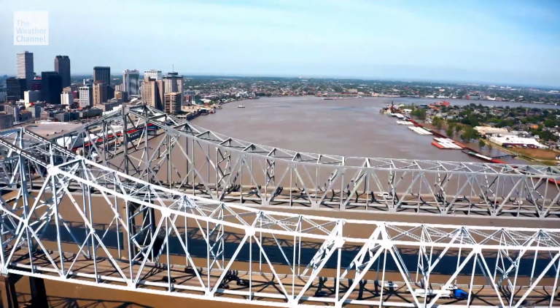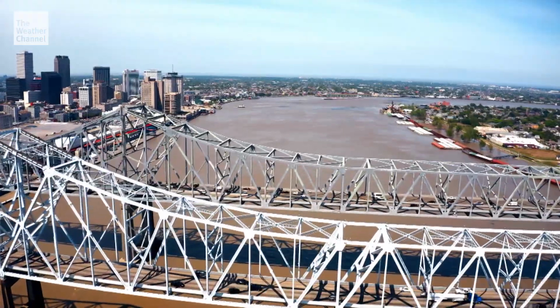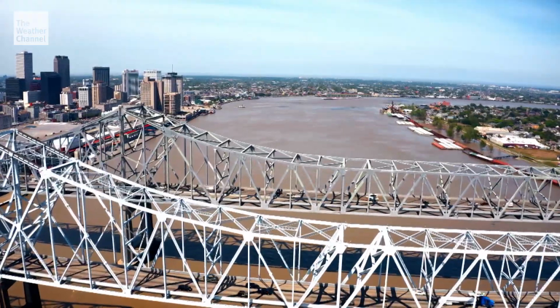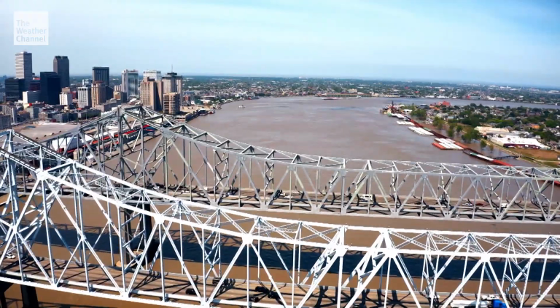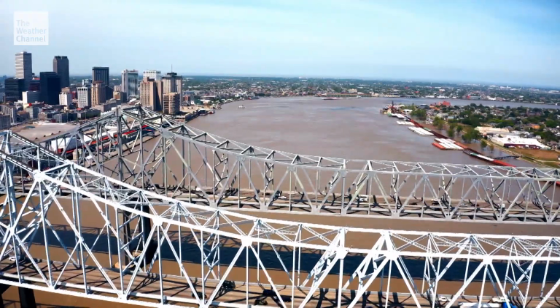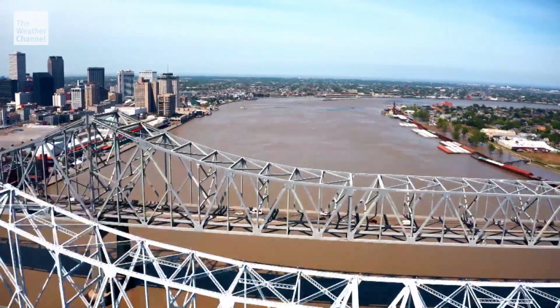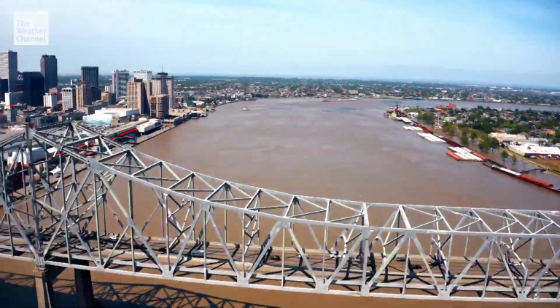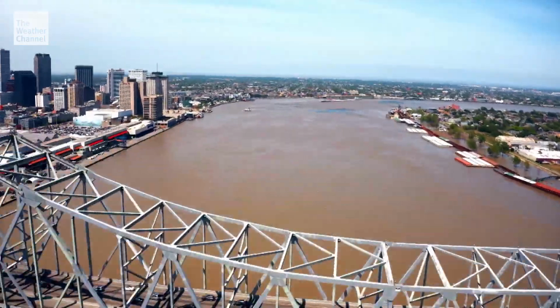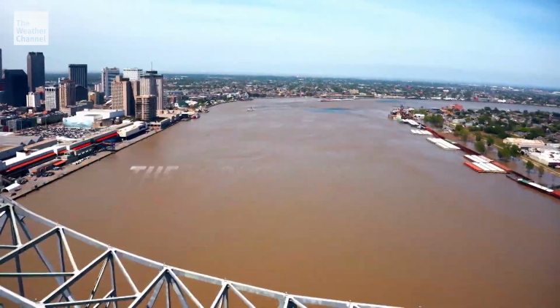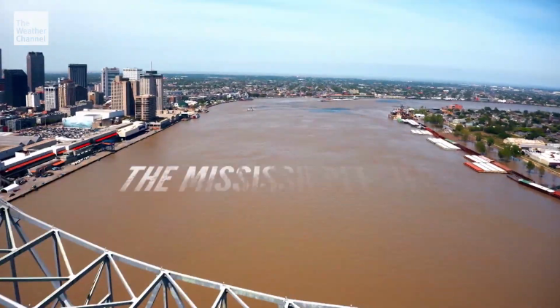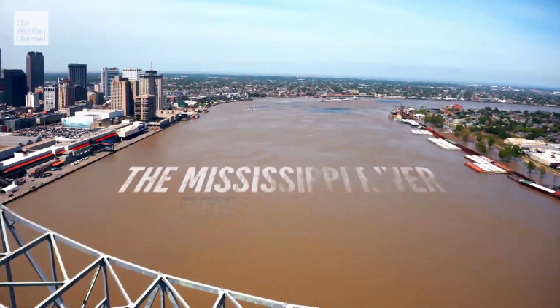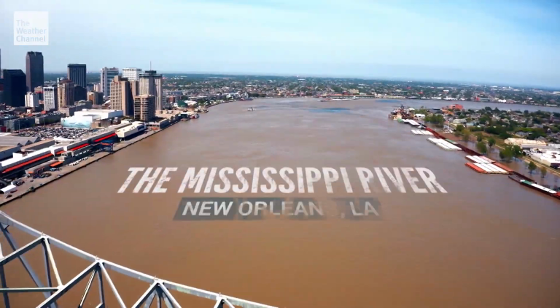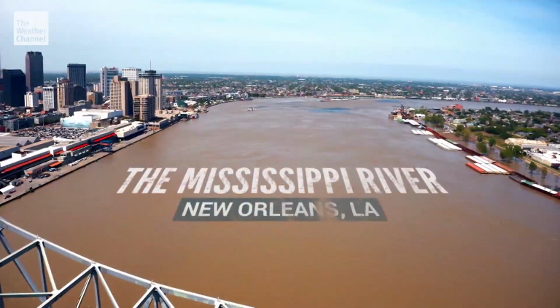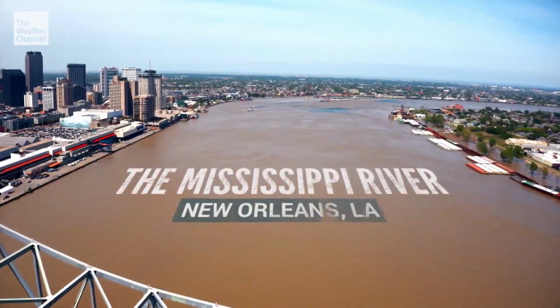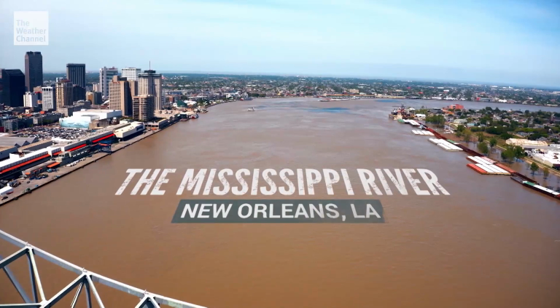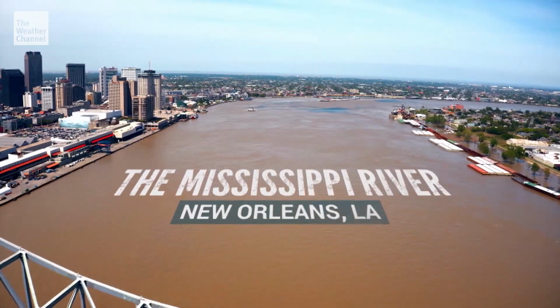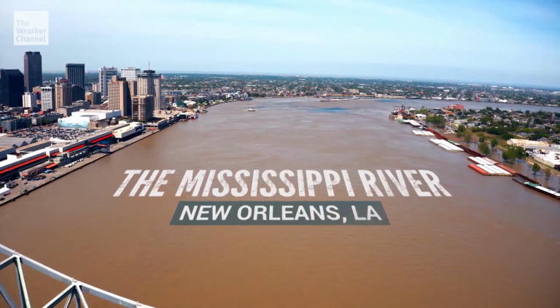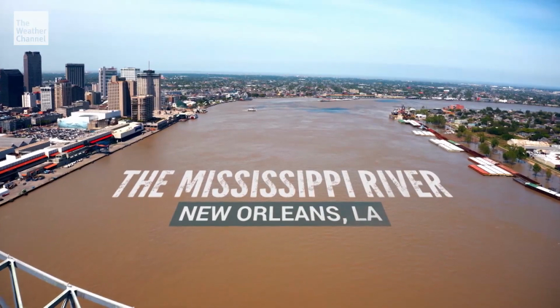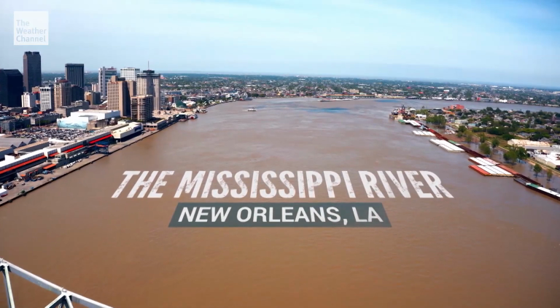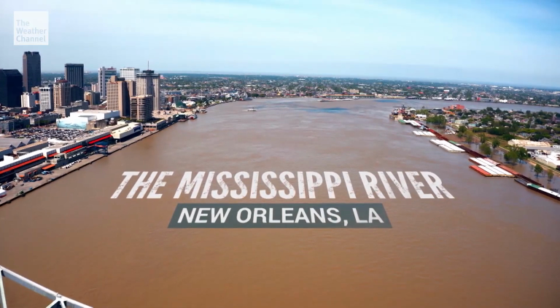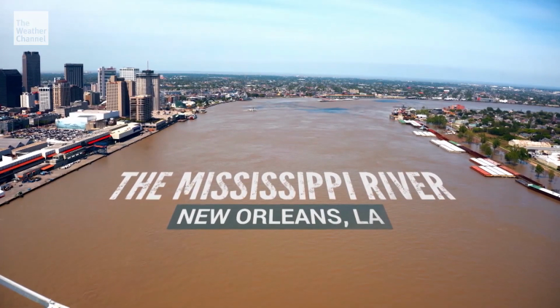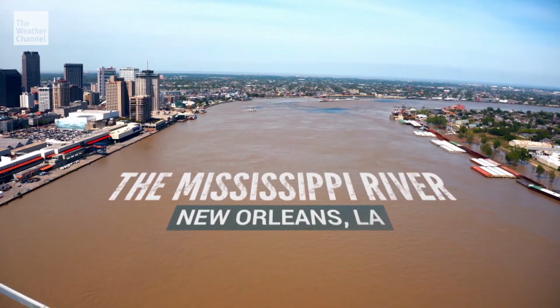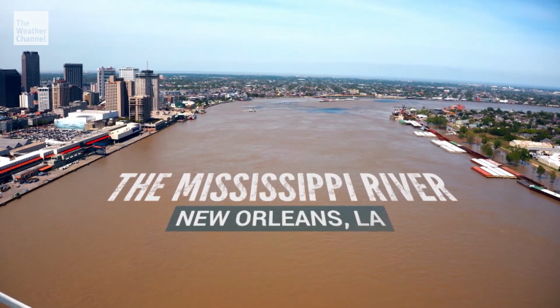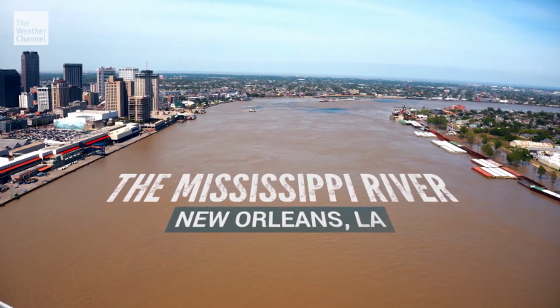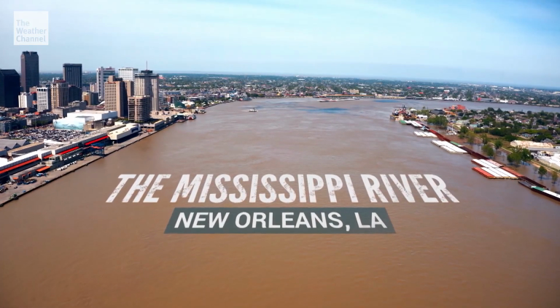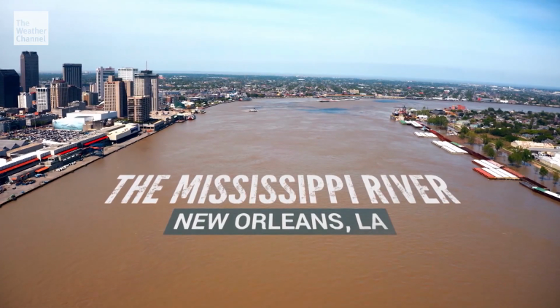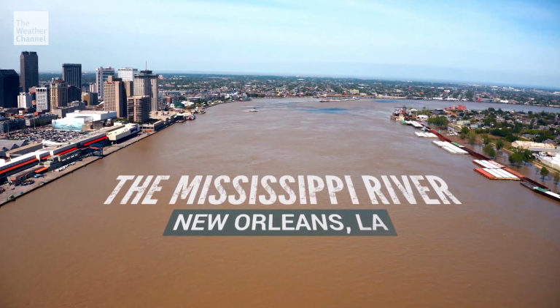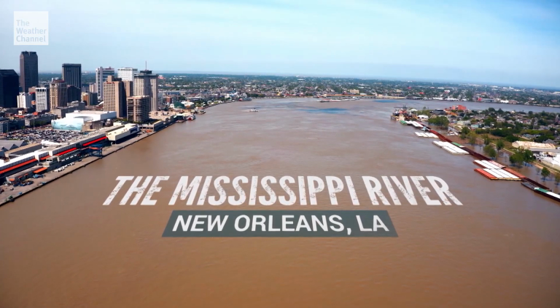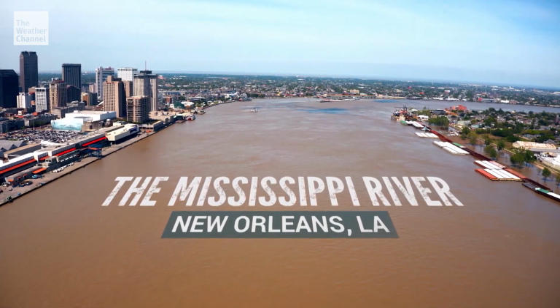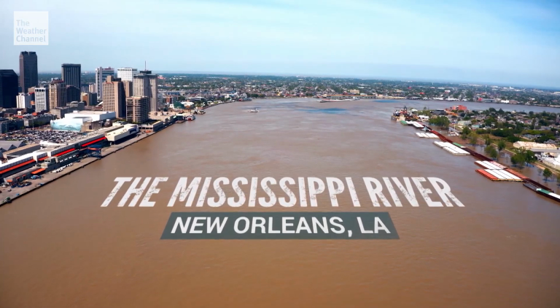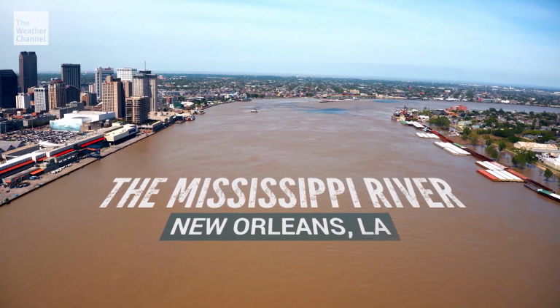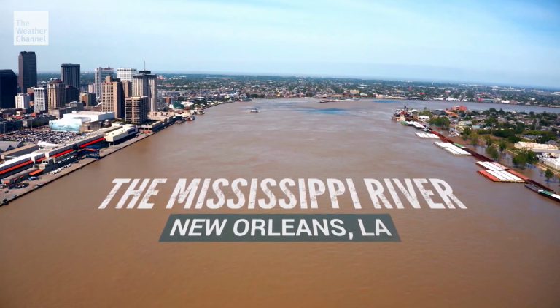The Mississippi River ain't what it used to be. In many ways, the river is broken.